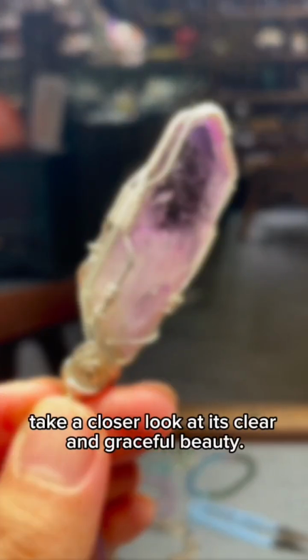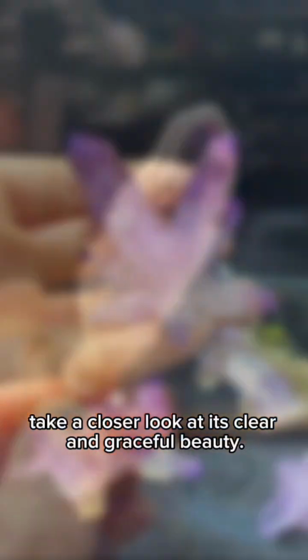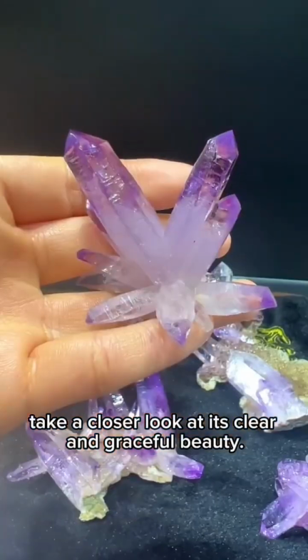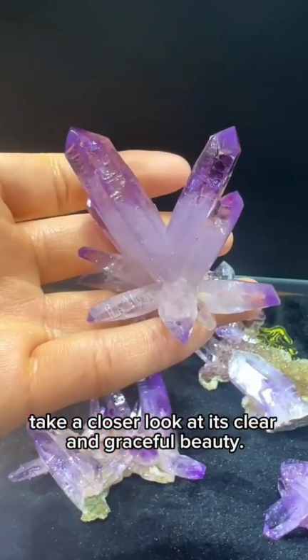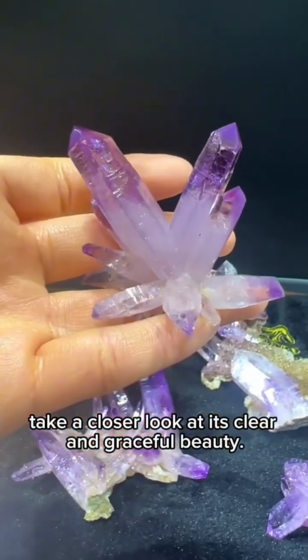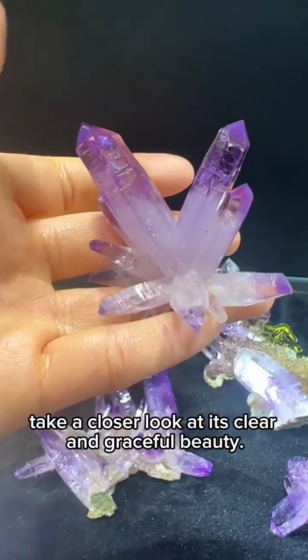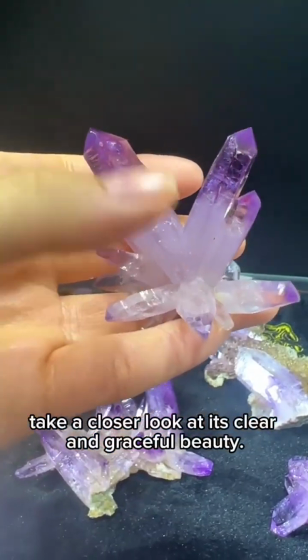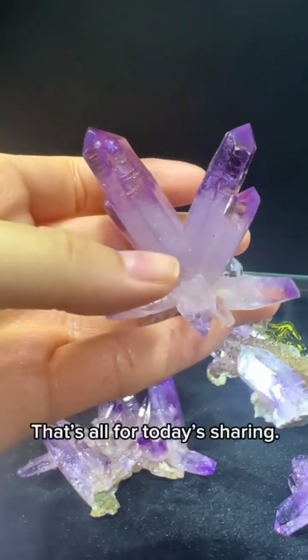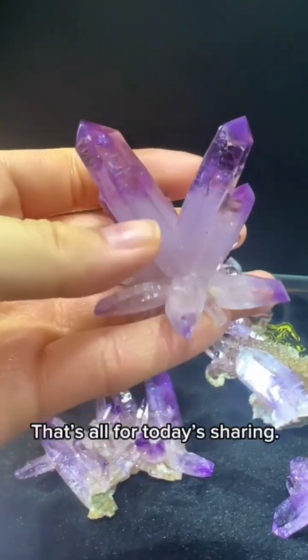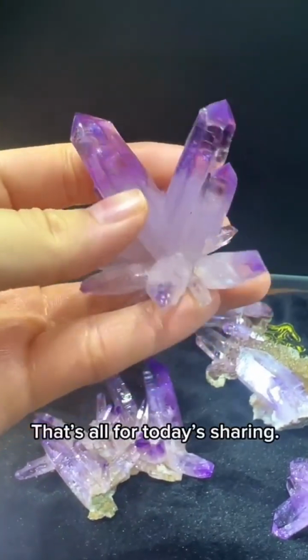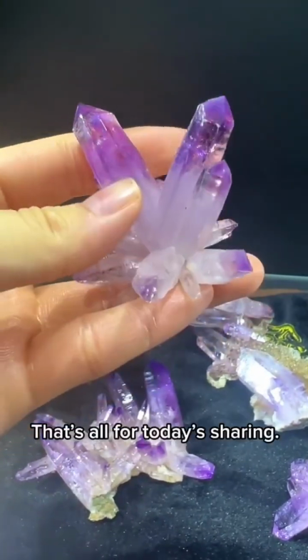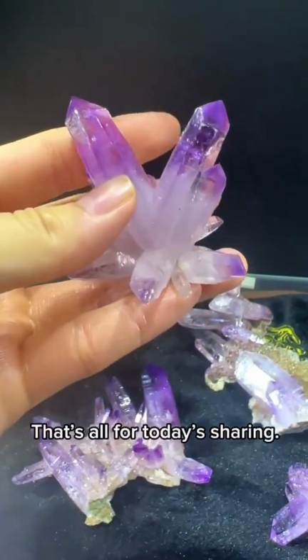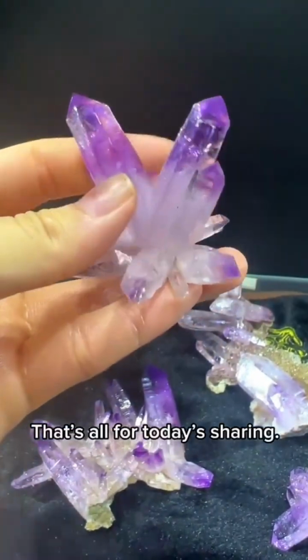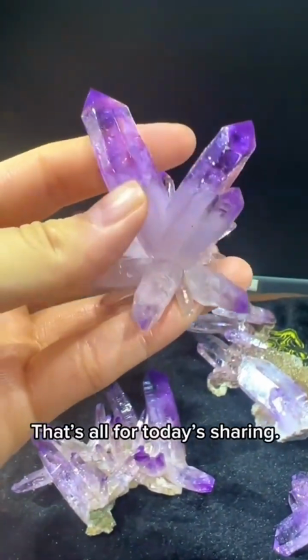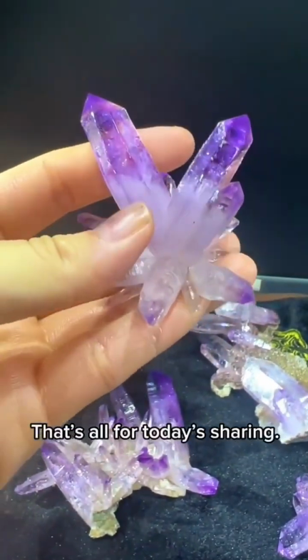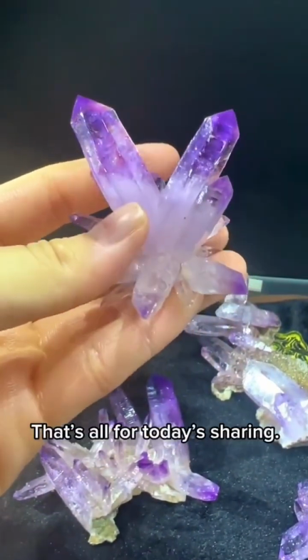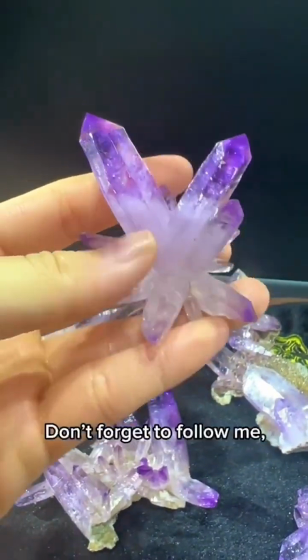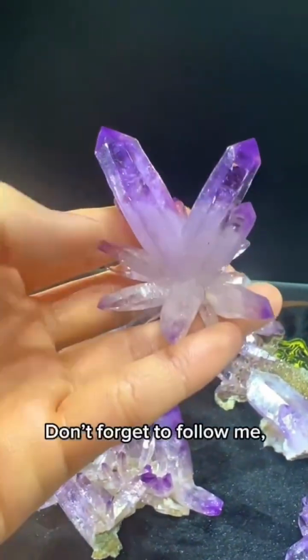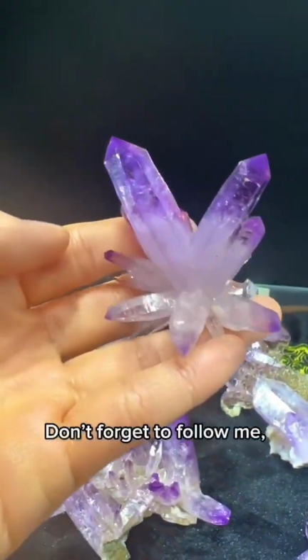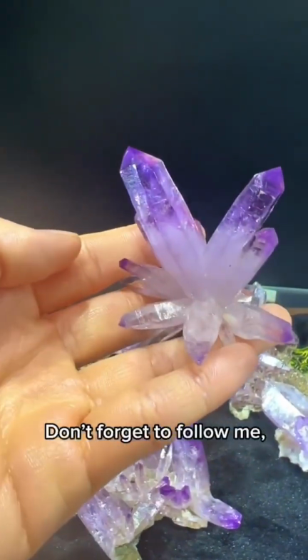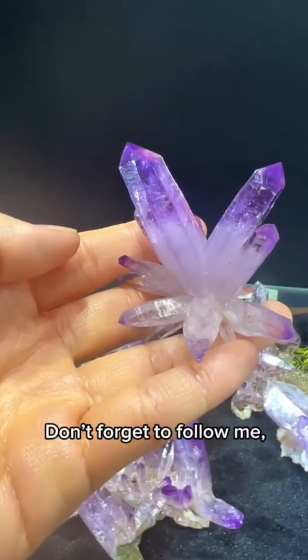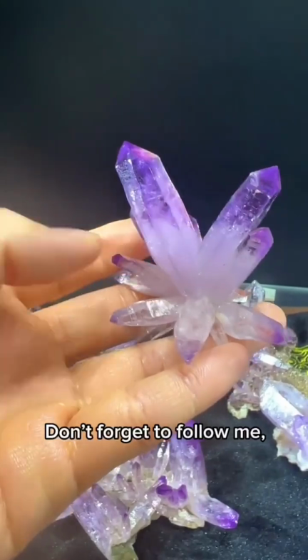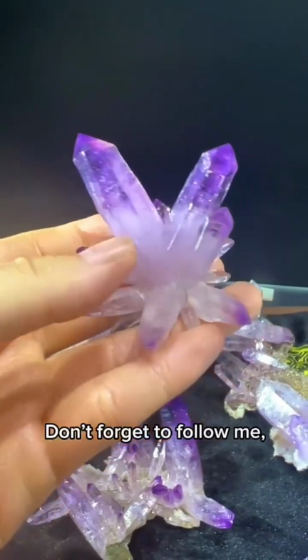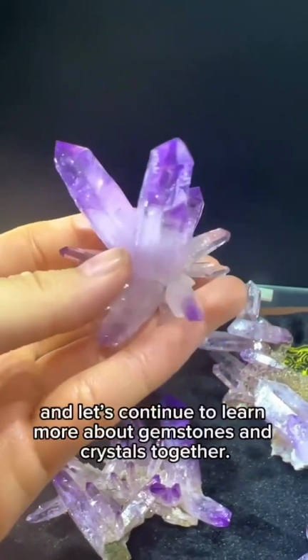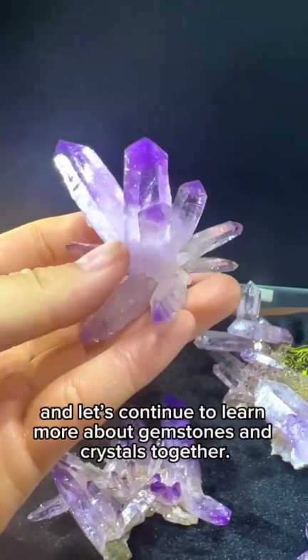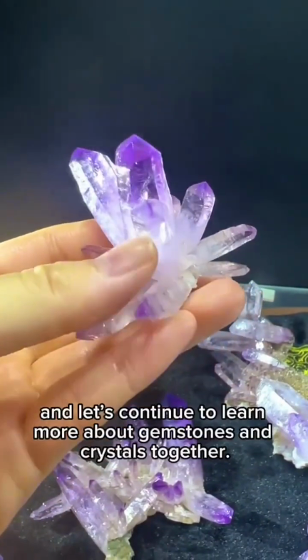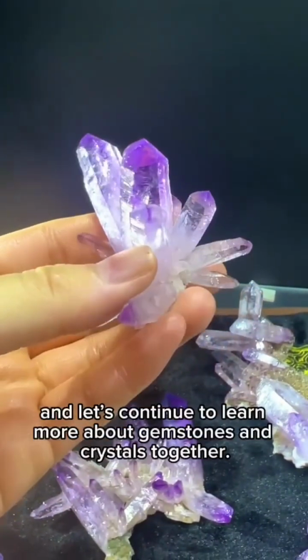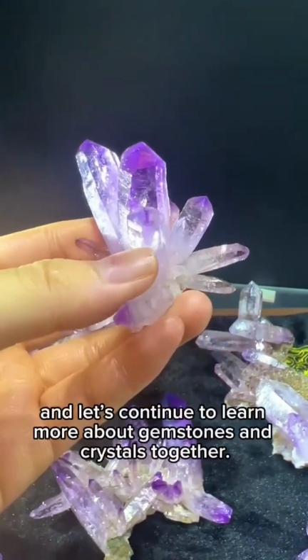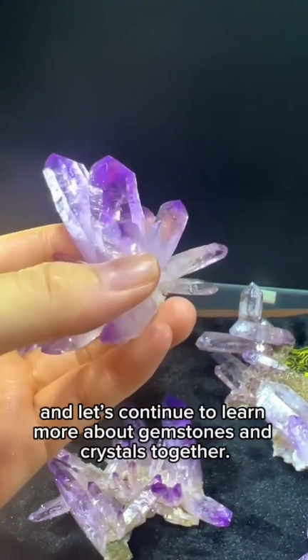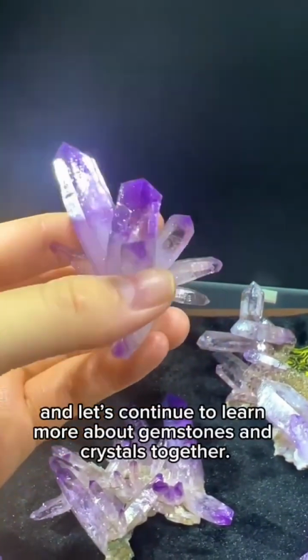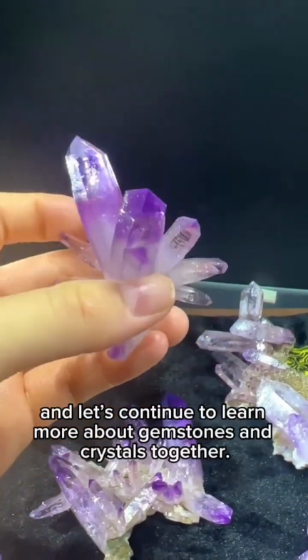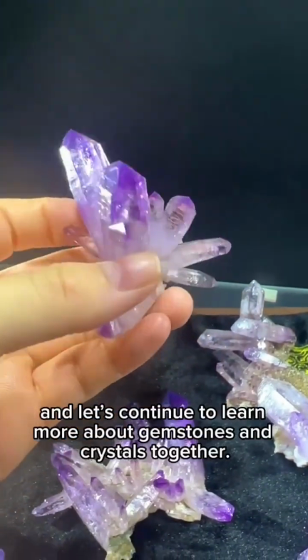For crystal lovers, when you come across Vera Cruz amethyst, take a closer look at its clear and graceful beauty. That's all for today's sharing — don't forget to follow me, and let's continue to learn more about gemstones and crystals together.